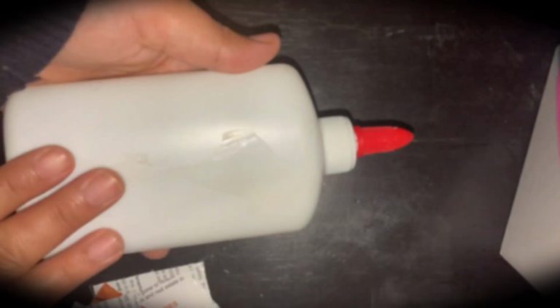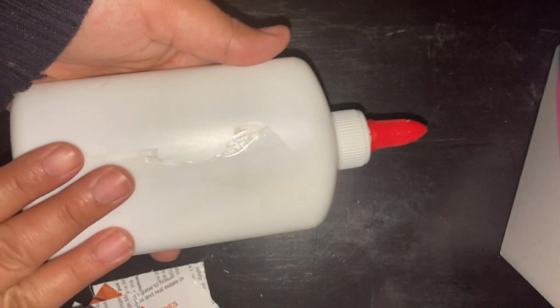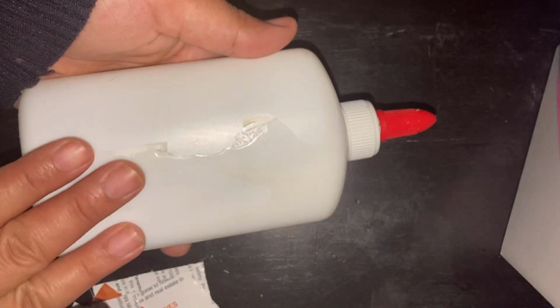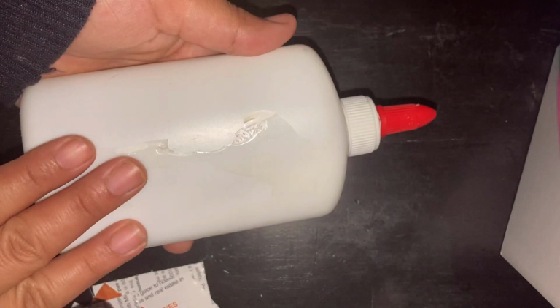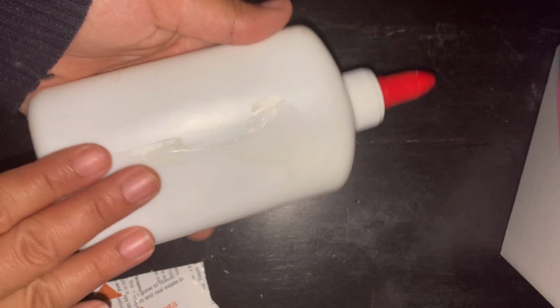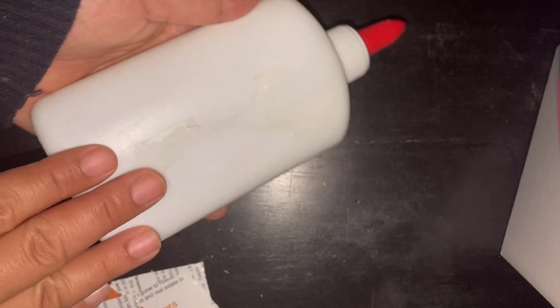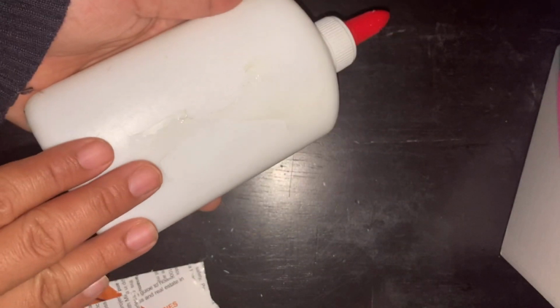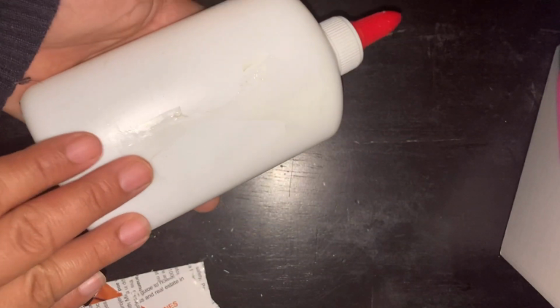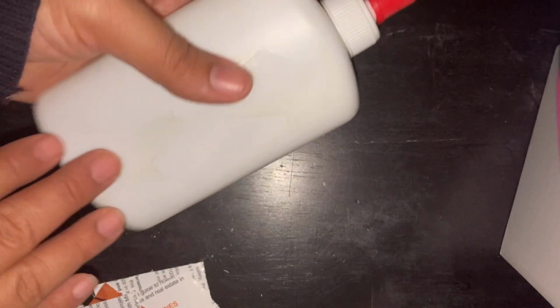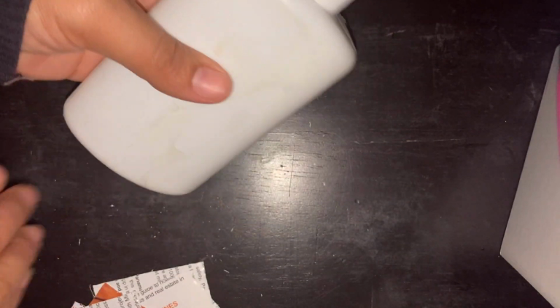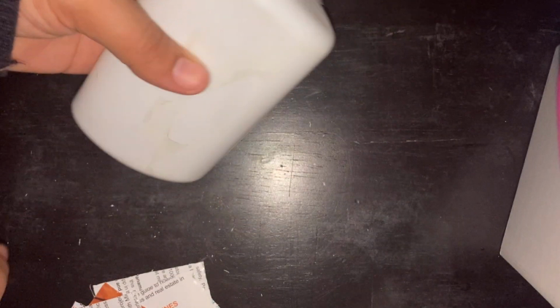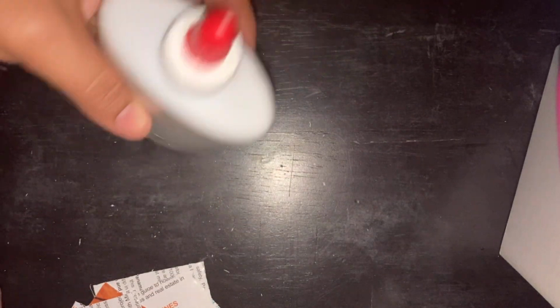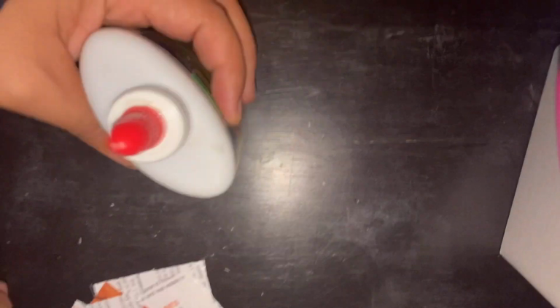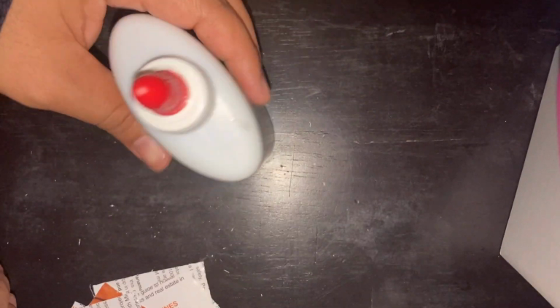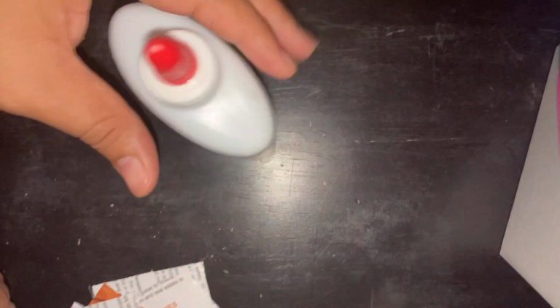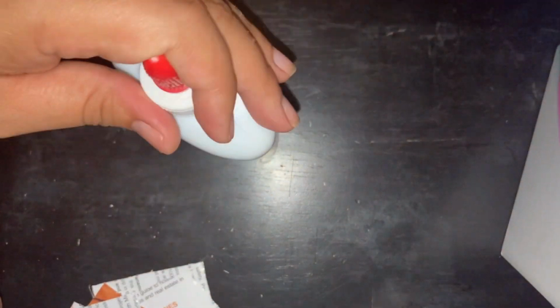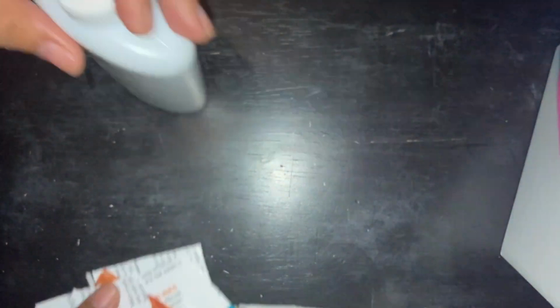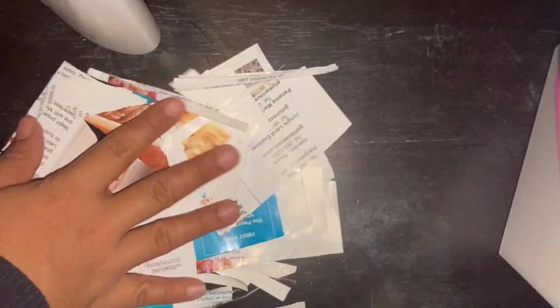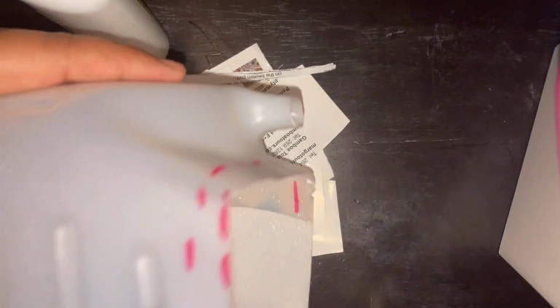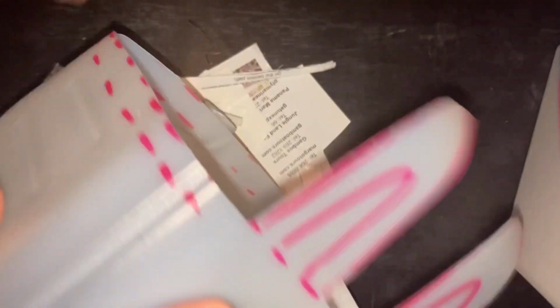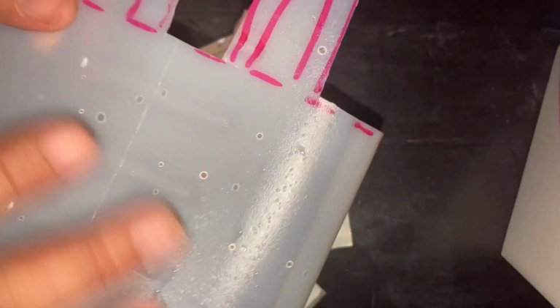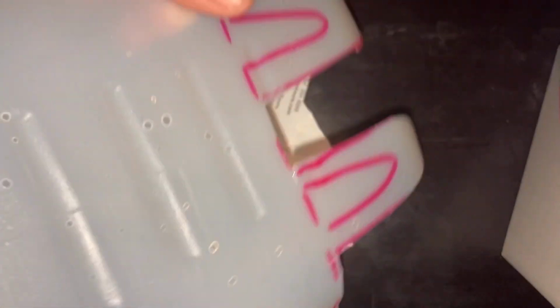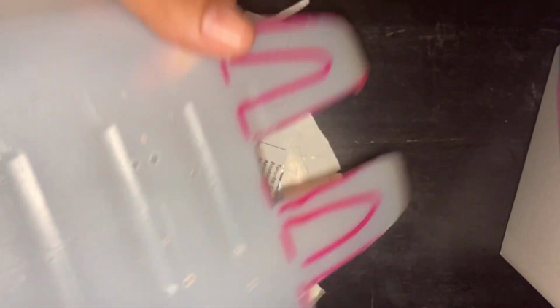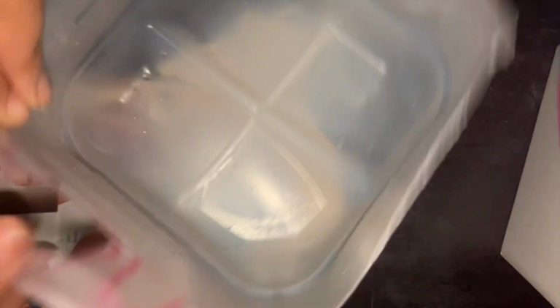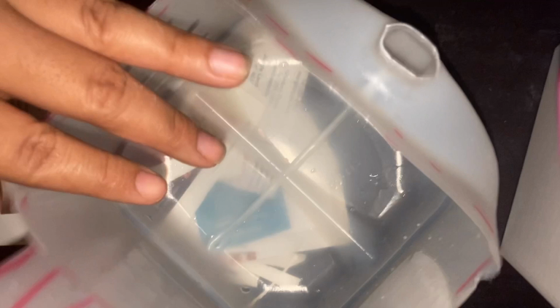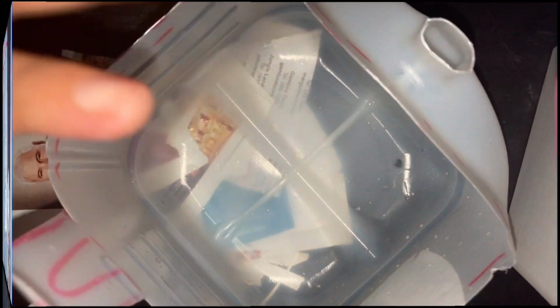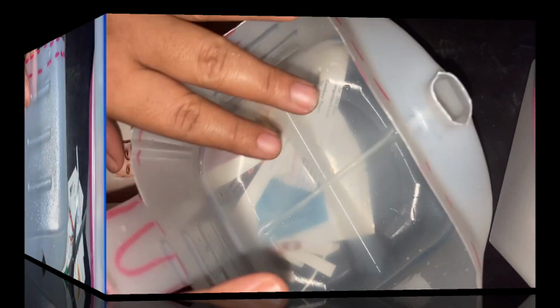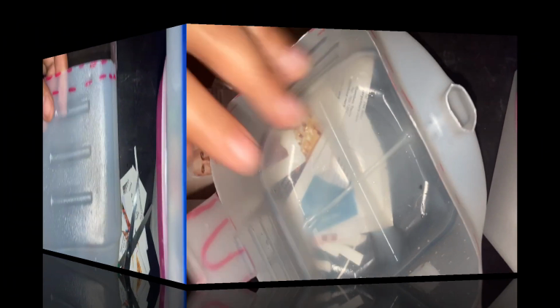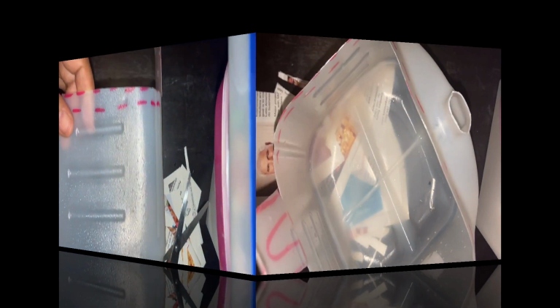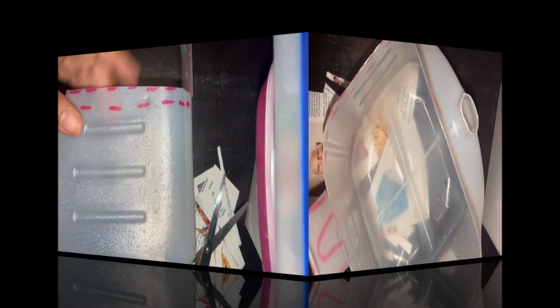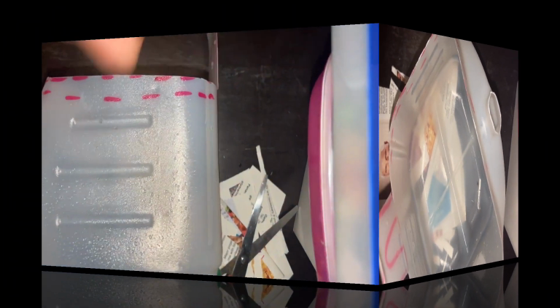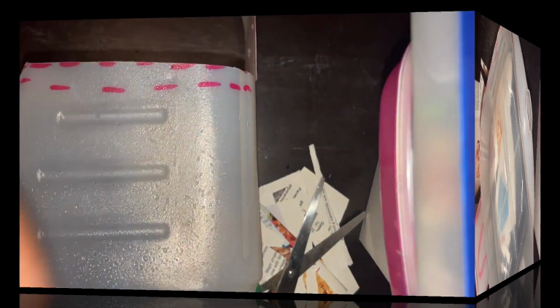Step 3. Use the glue to cover the bottle. Paste the paper pieces to the bottle and let it dry.